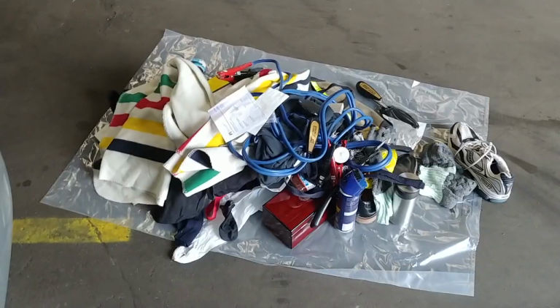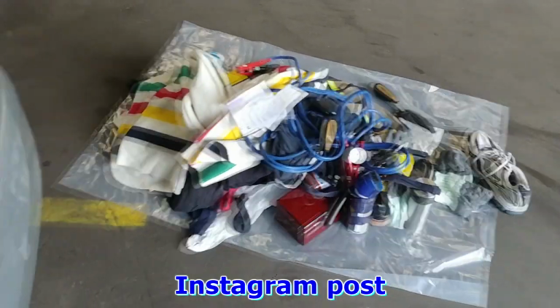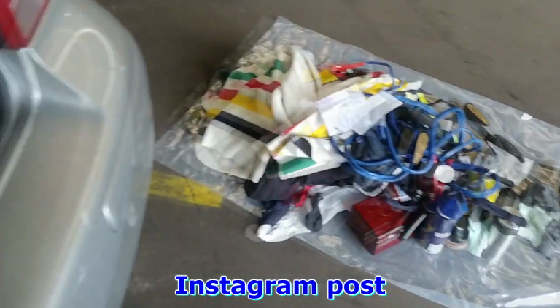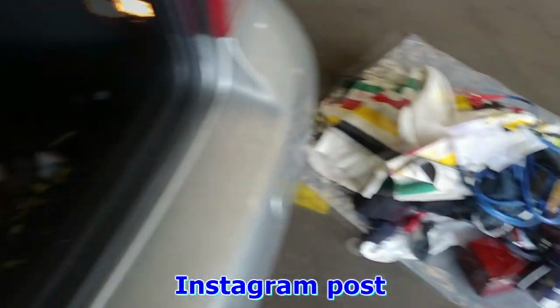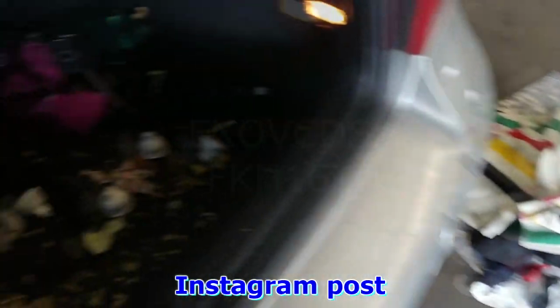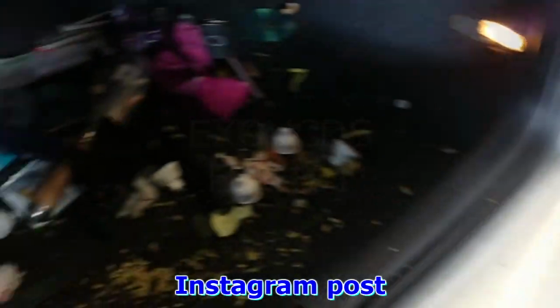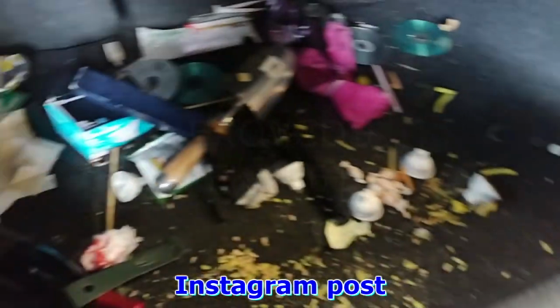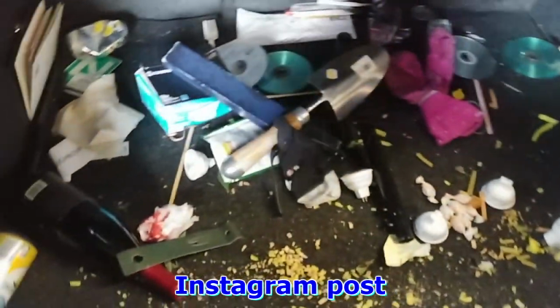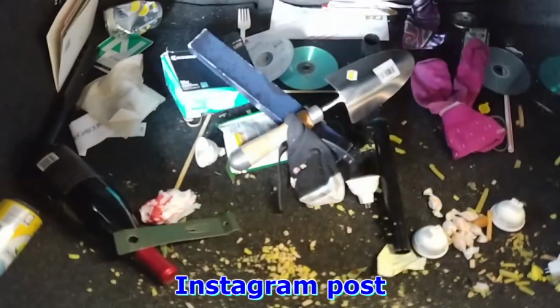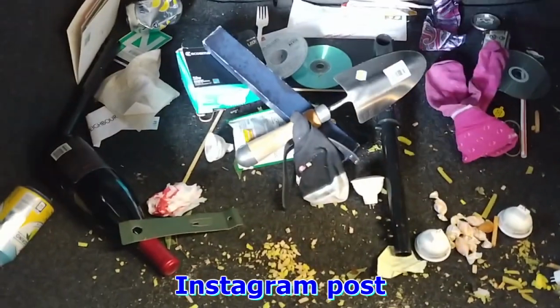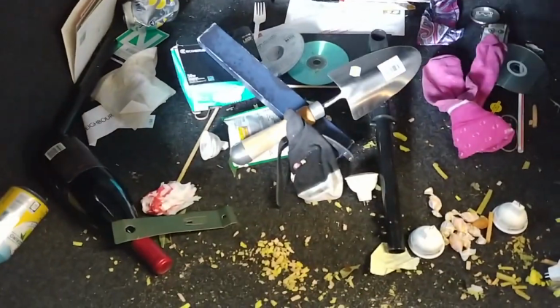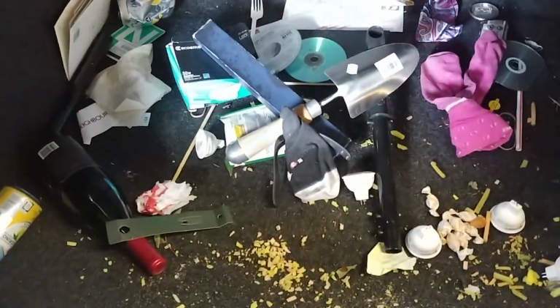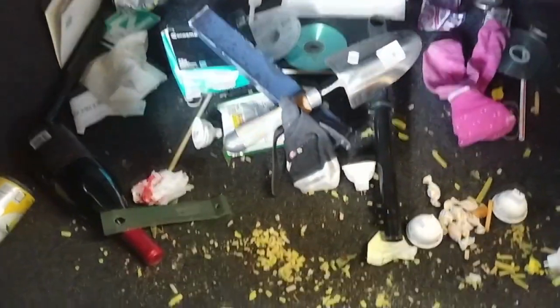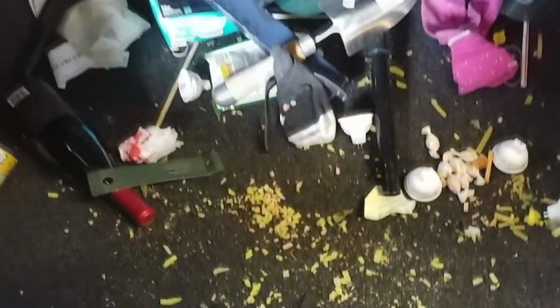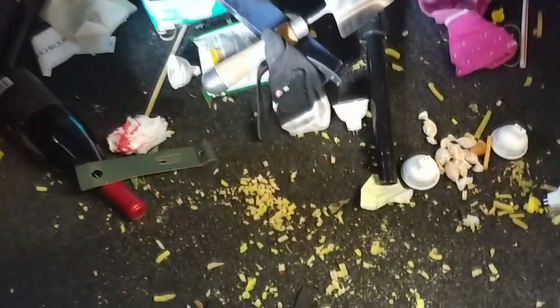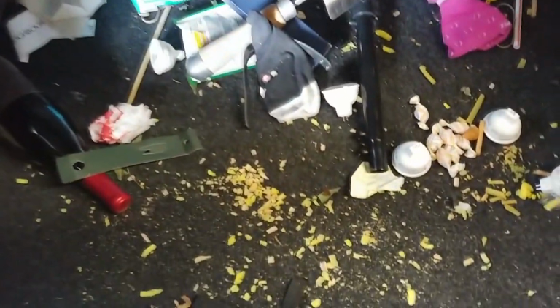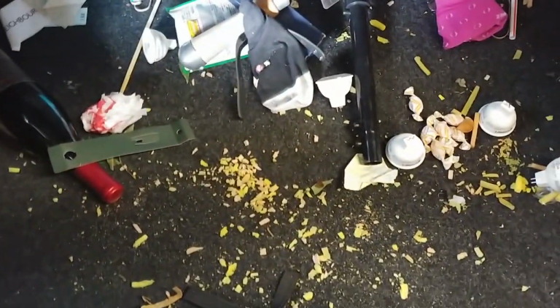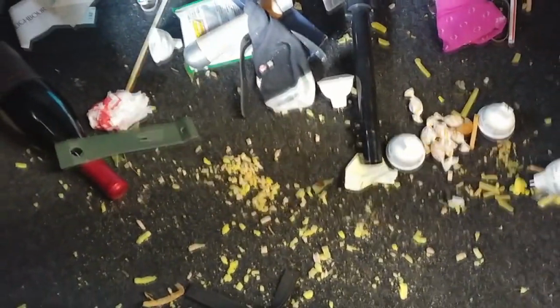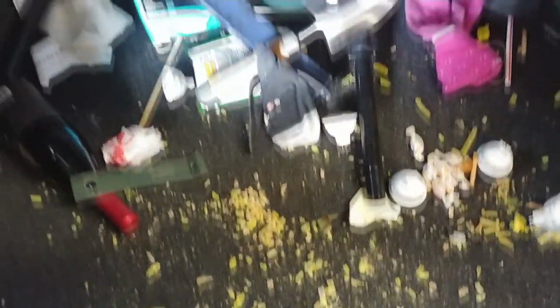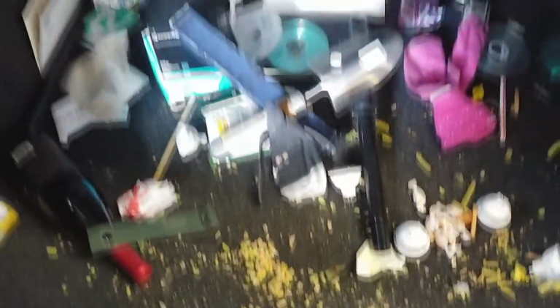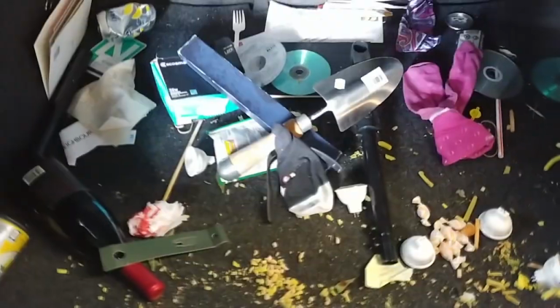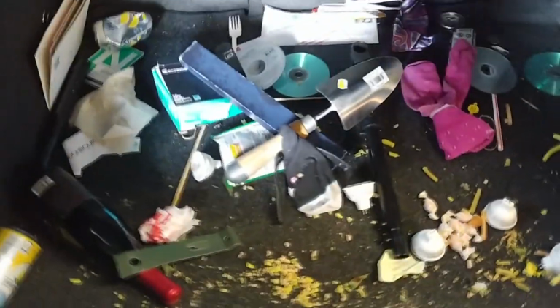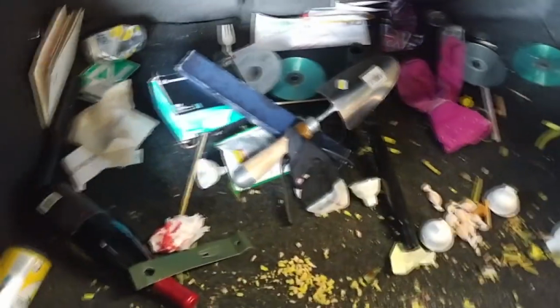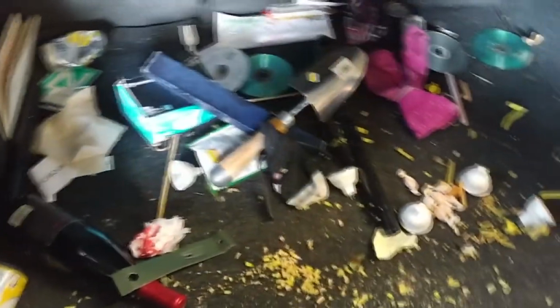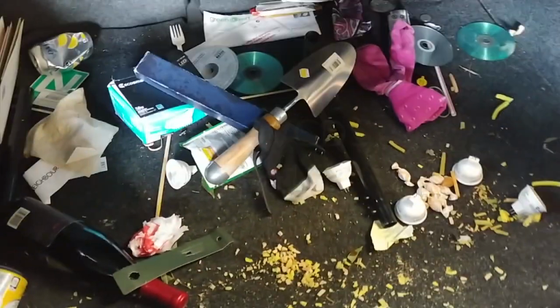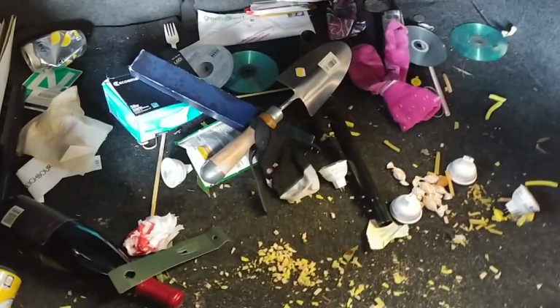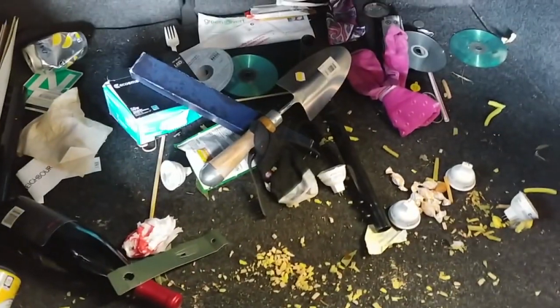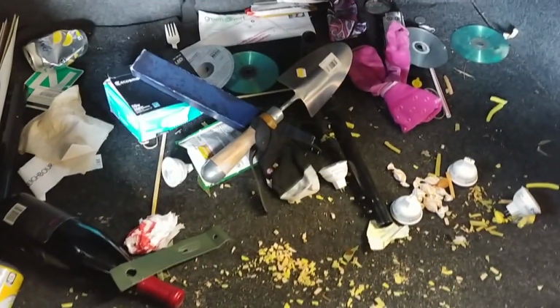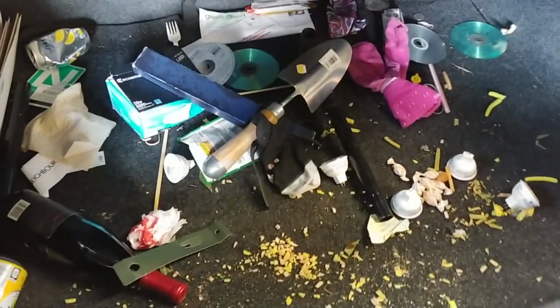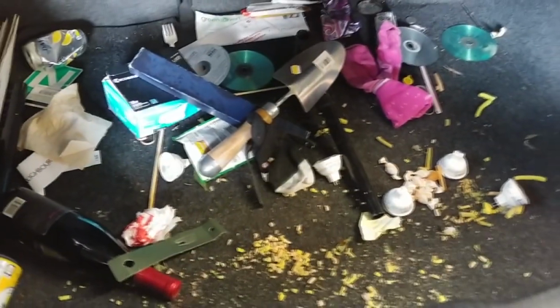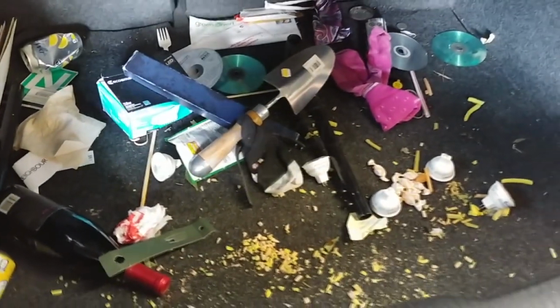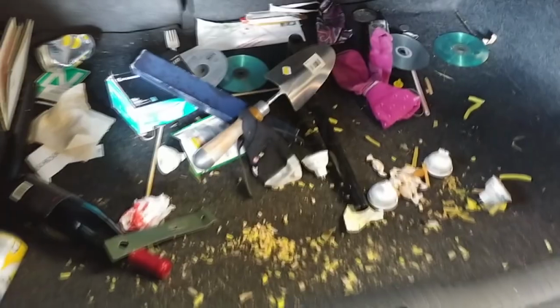Spare tire access should not be this difficult, and I haven't even finished cleaning out yet.